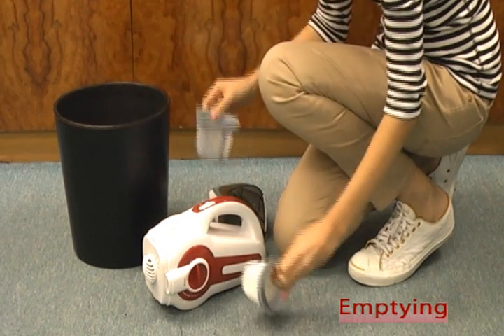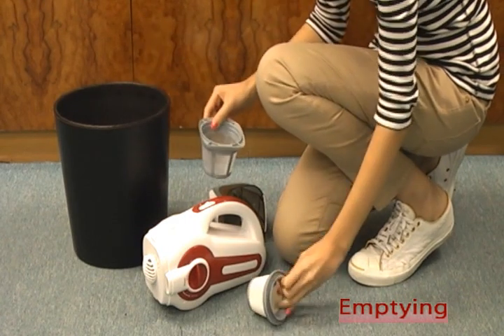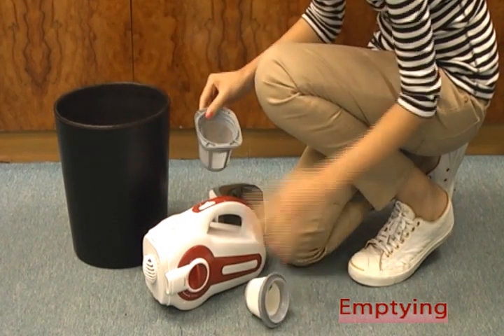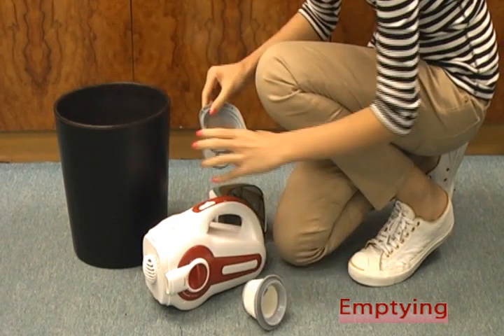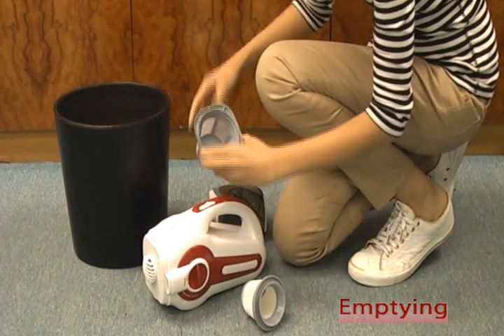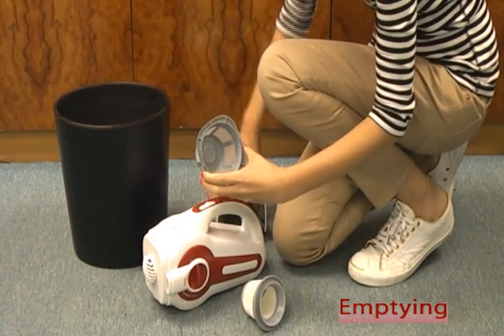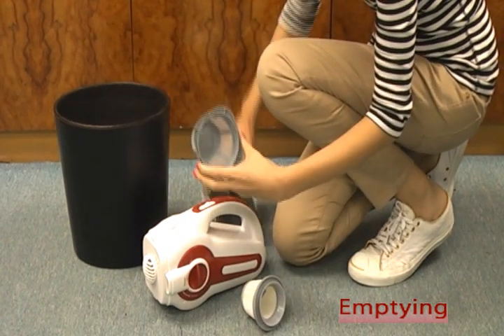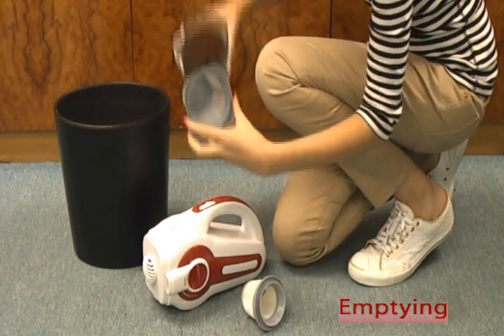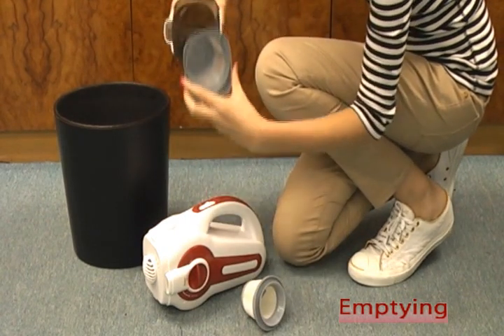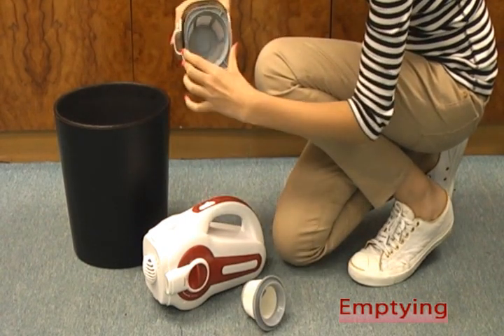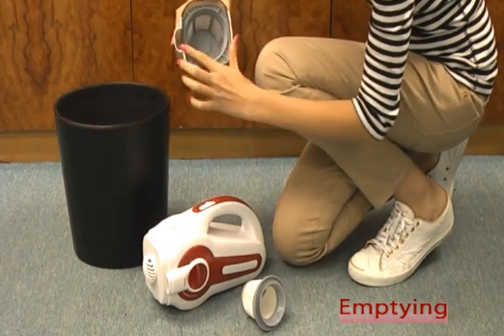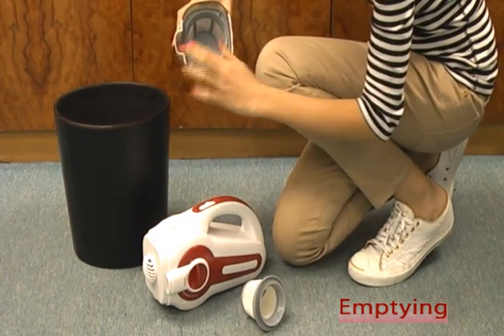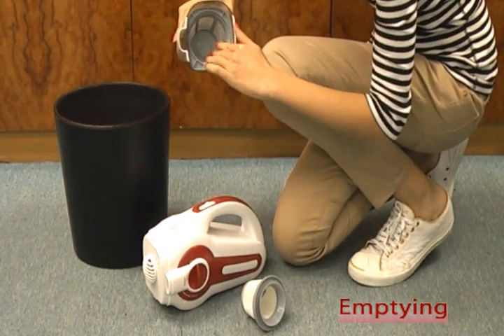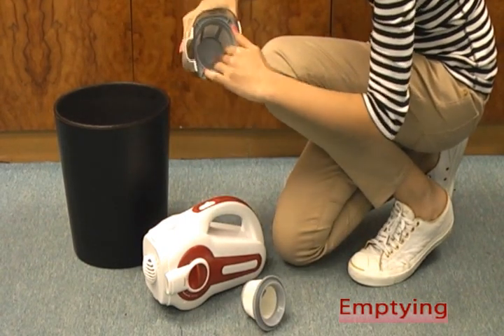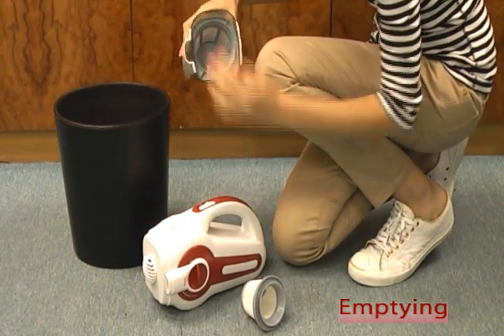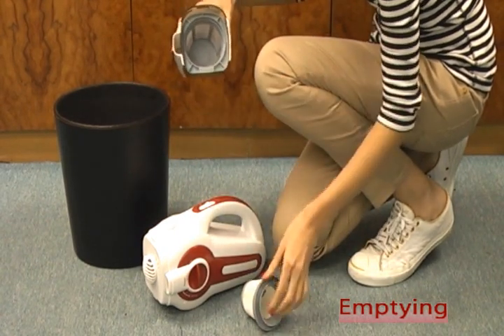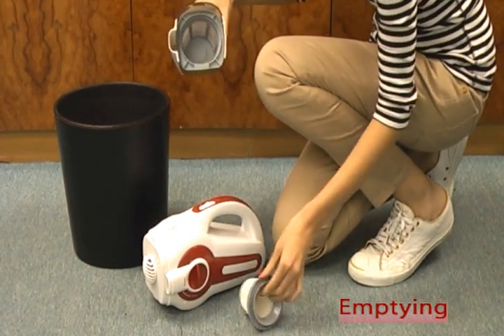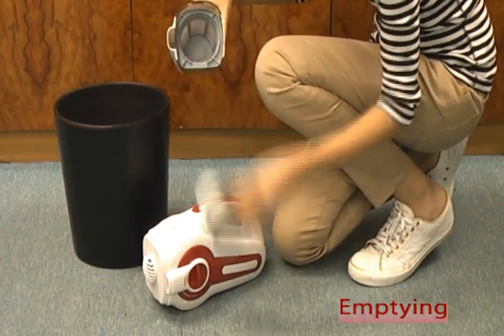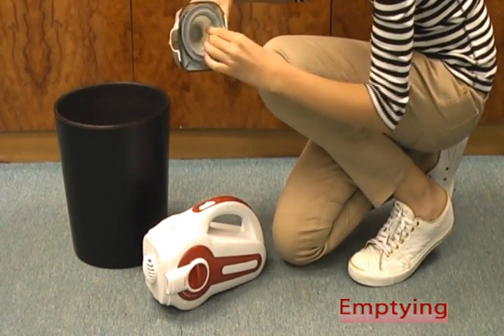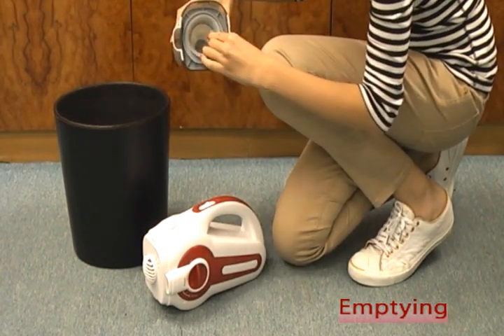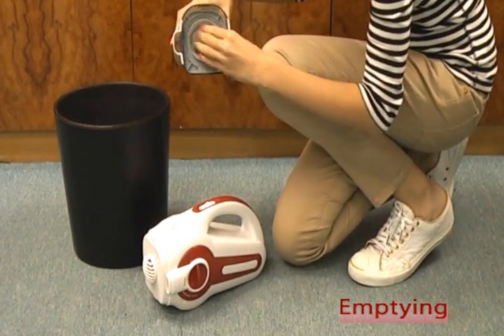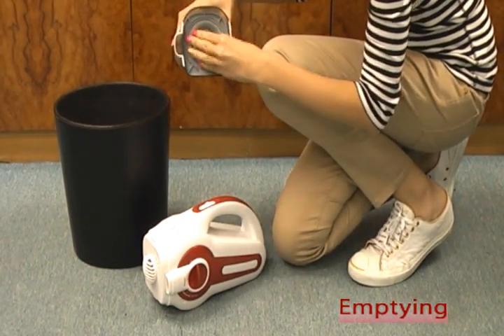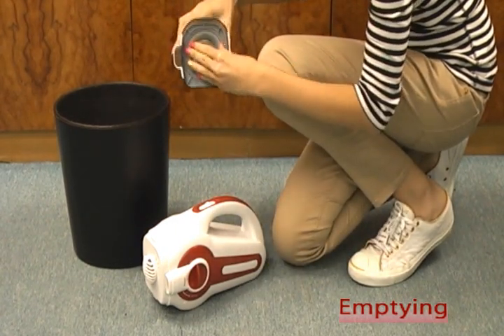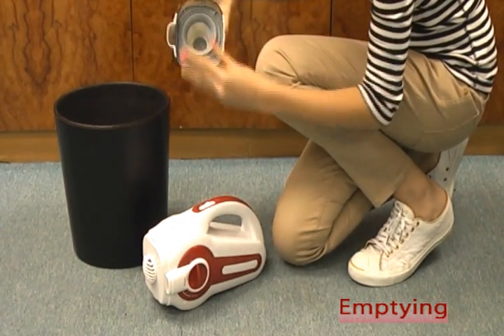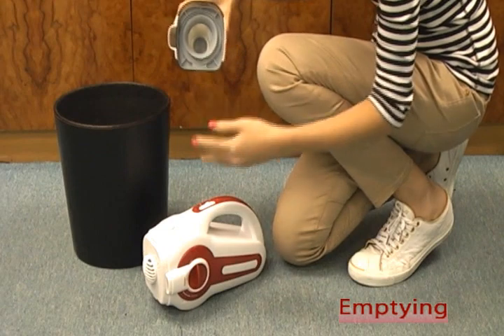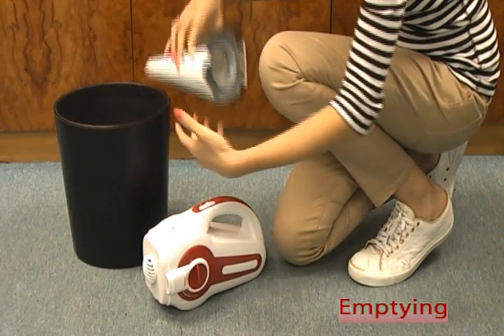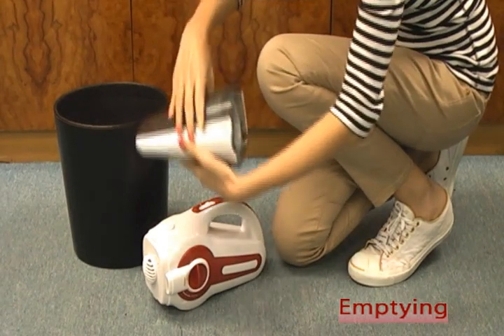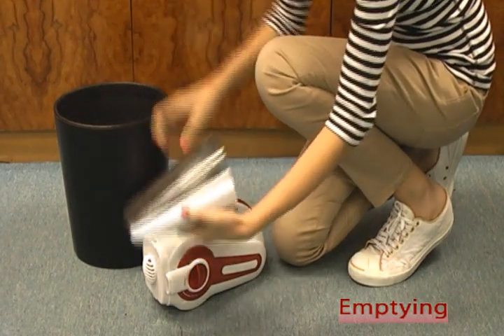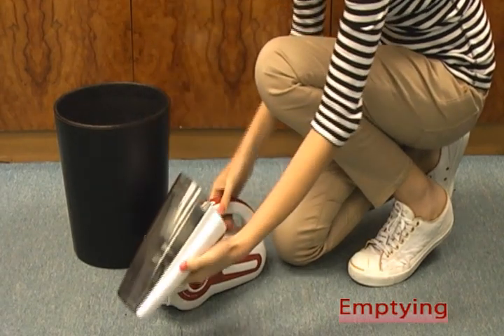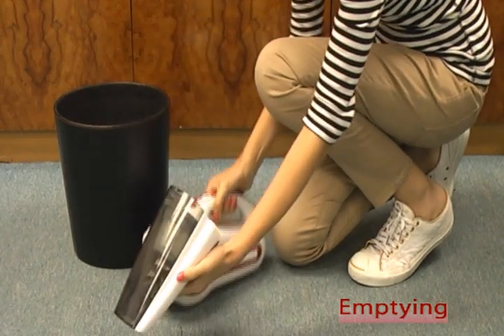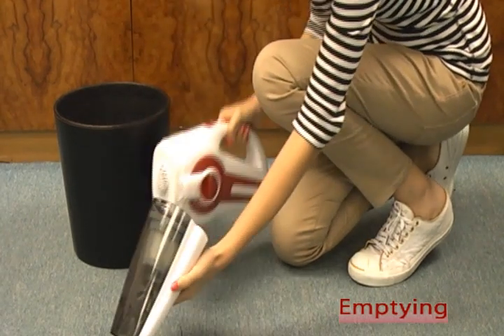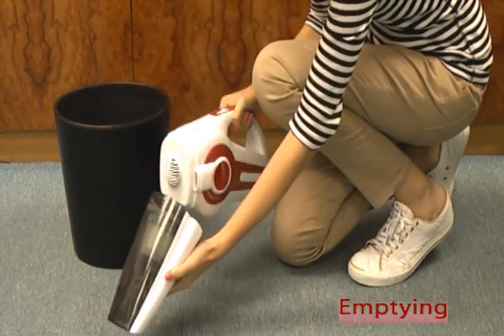Then attach the dust compartment back to the vacuum. Remember the bottom part should go in first before the top.